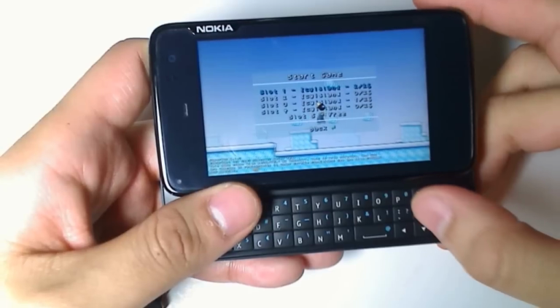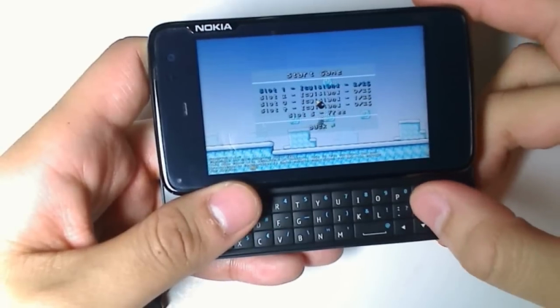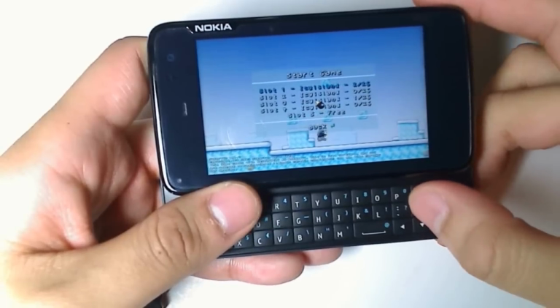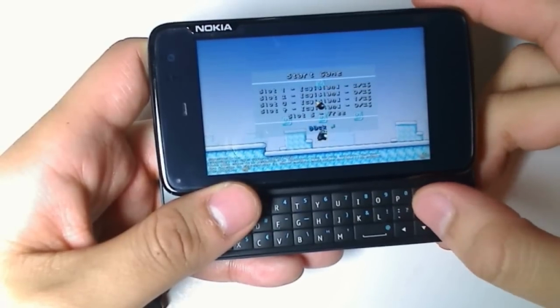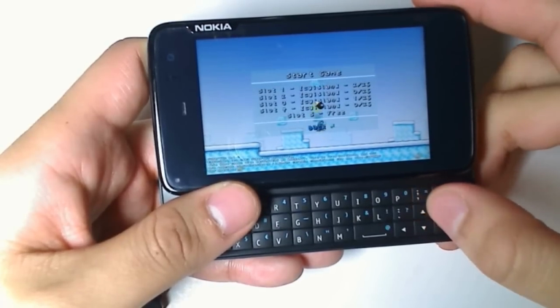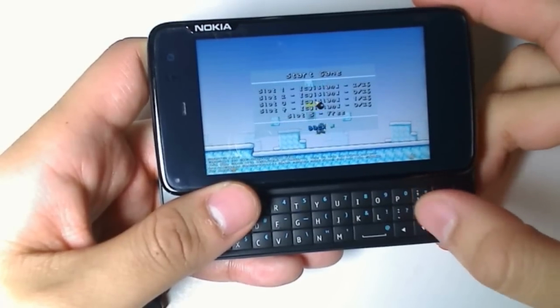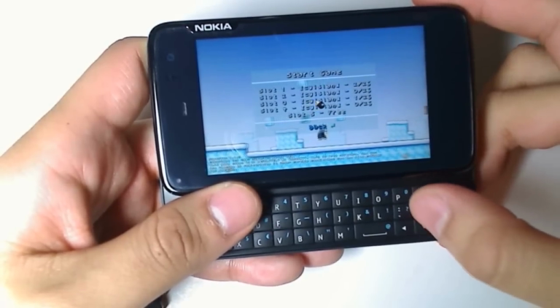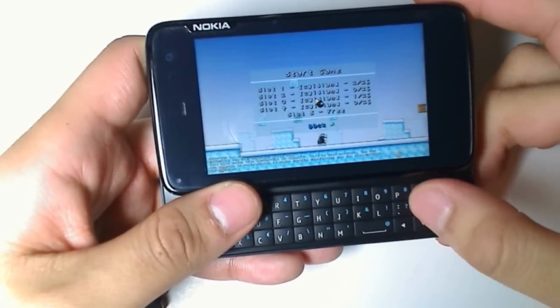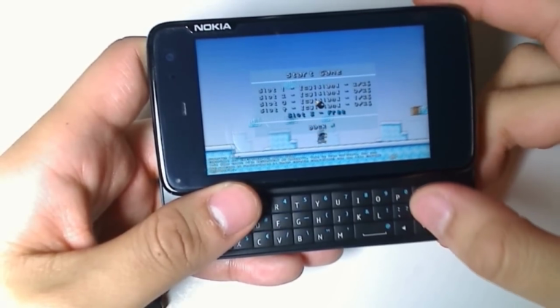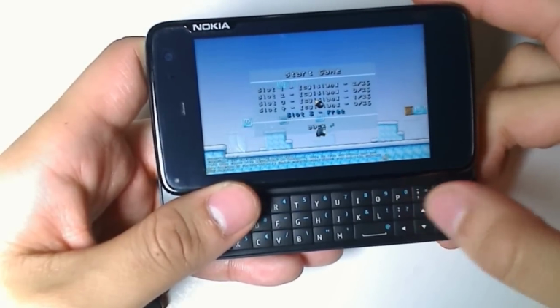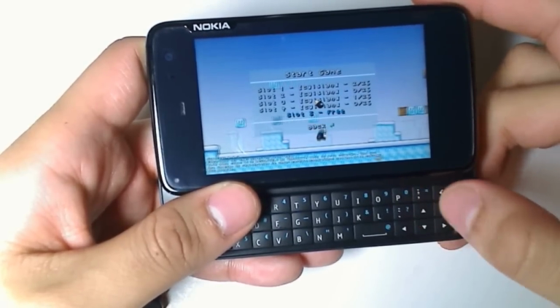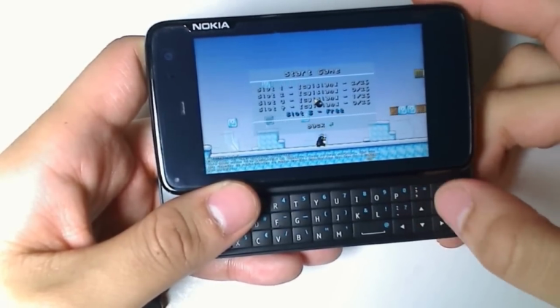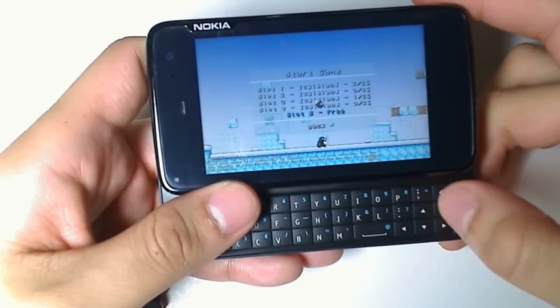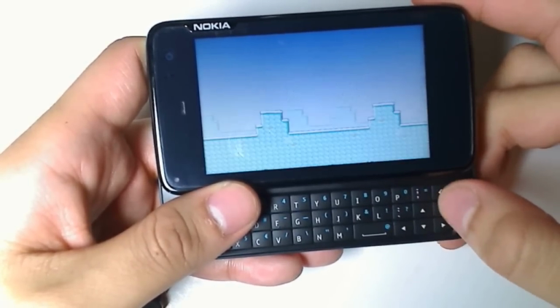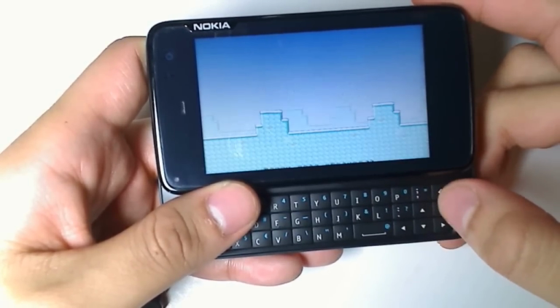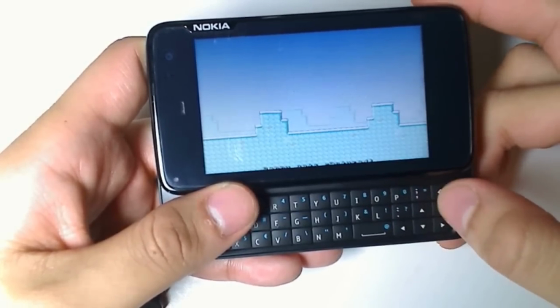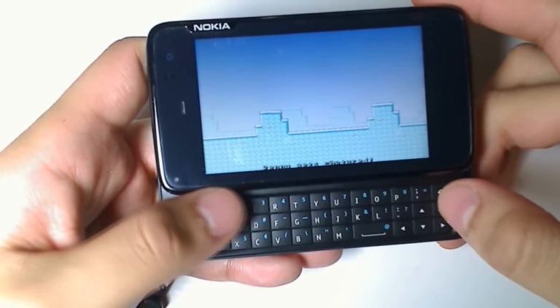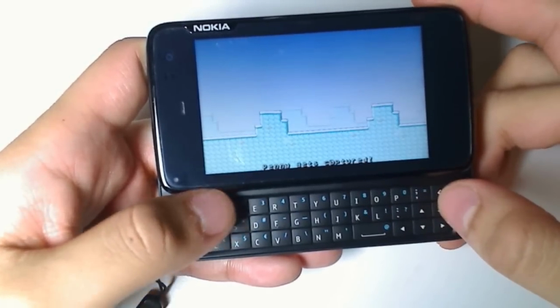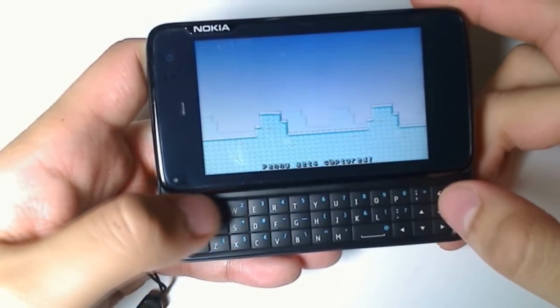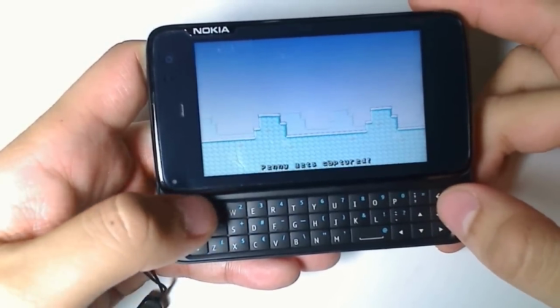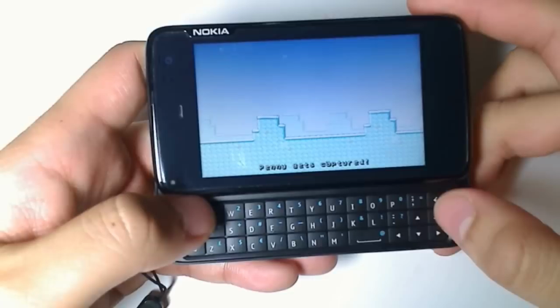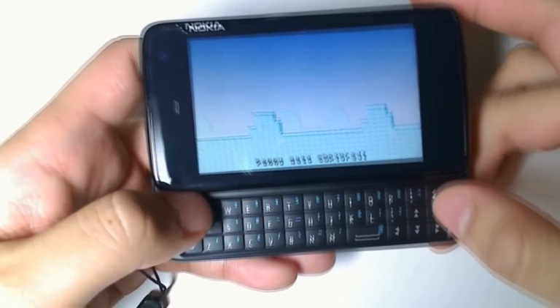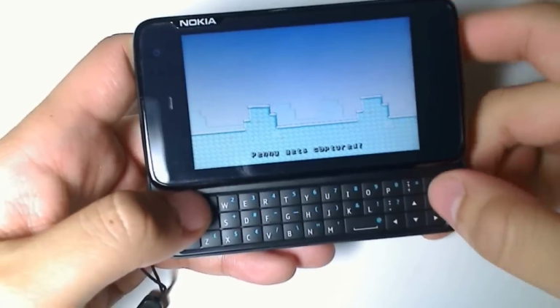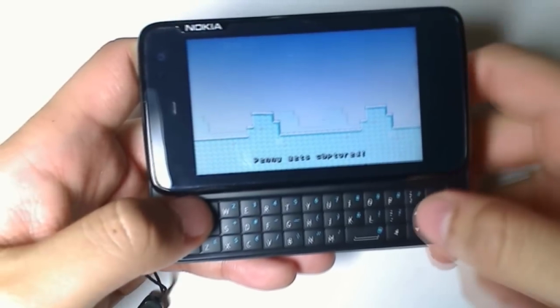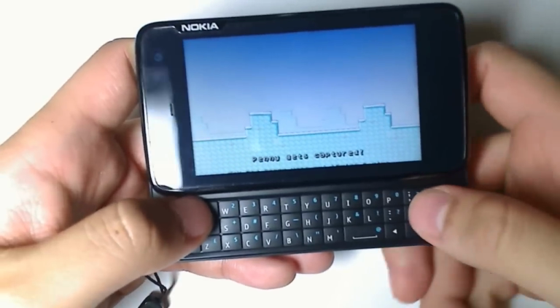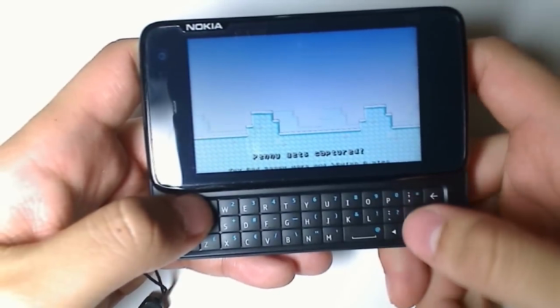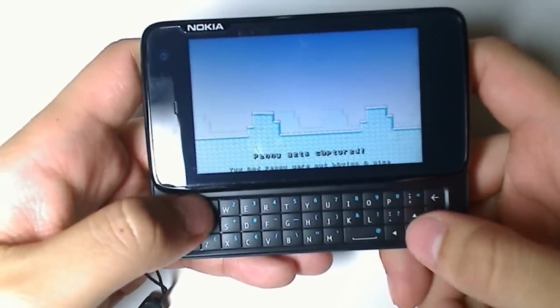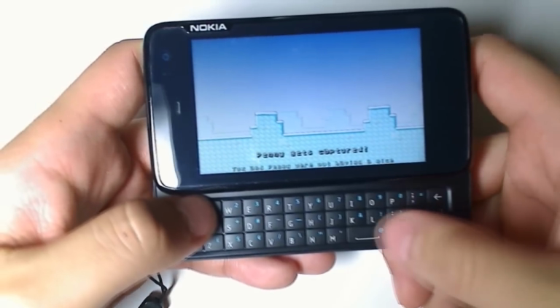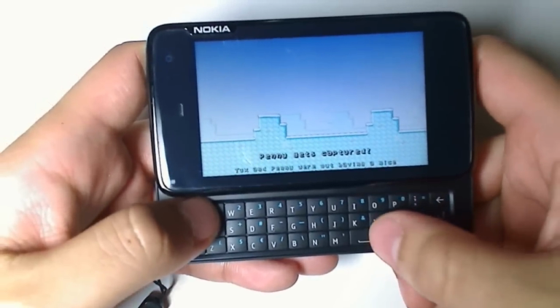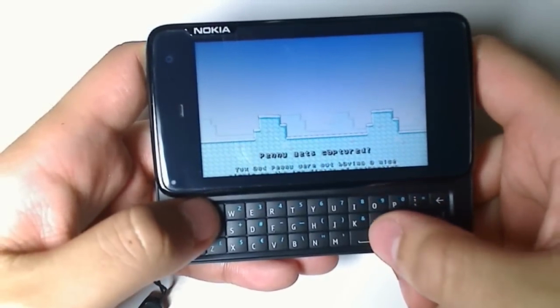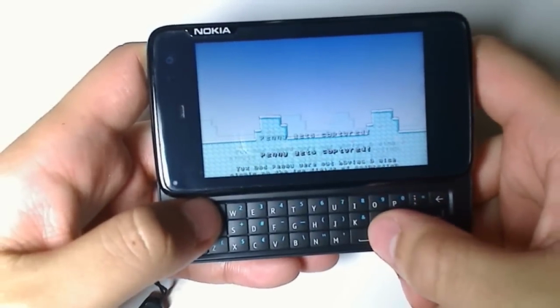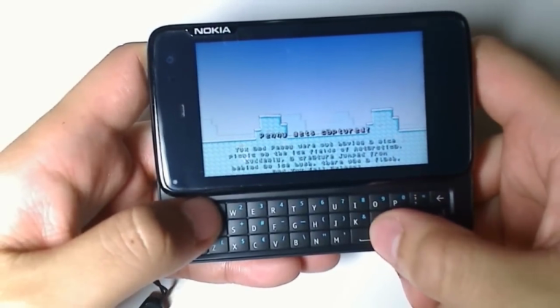Just hit new game, choose a slot to save into, then we'll hit spacebar to skip the story section.